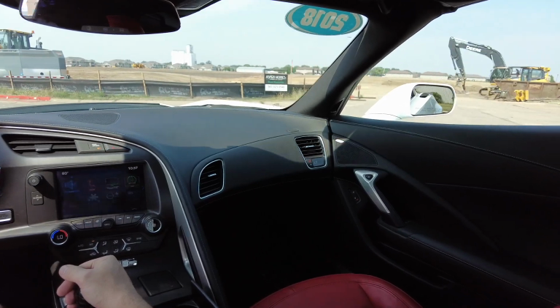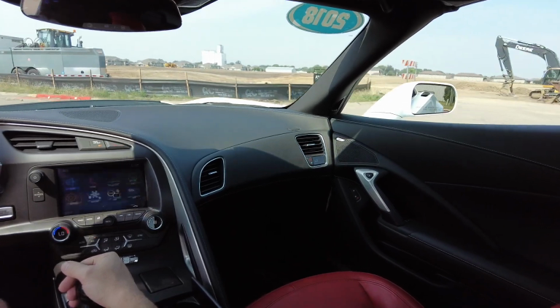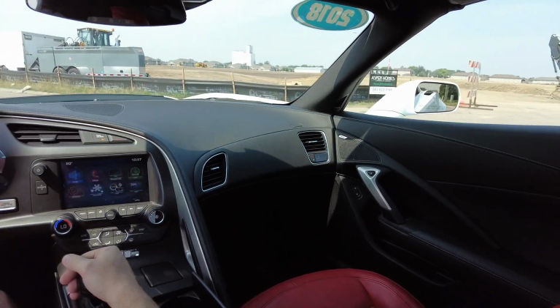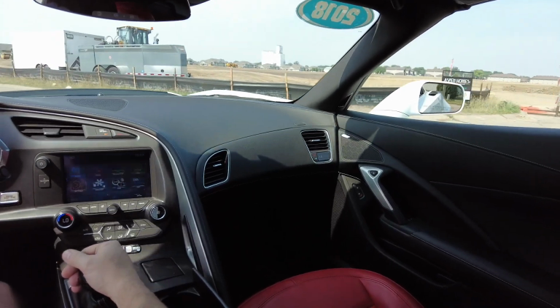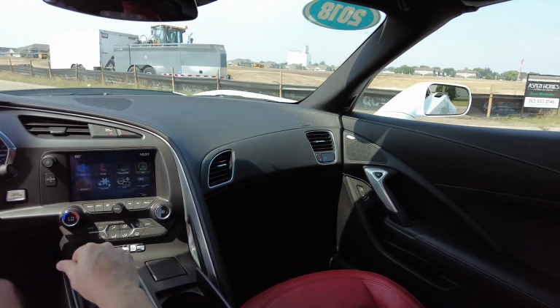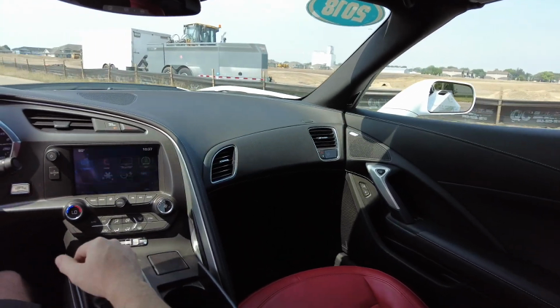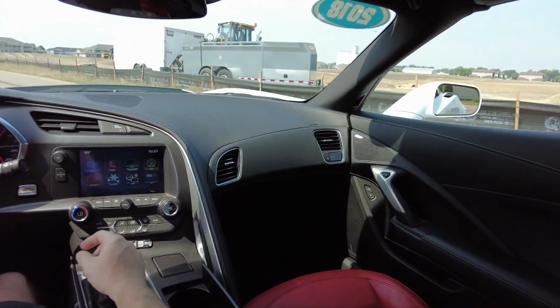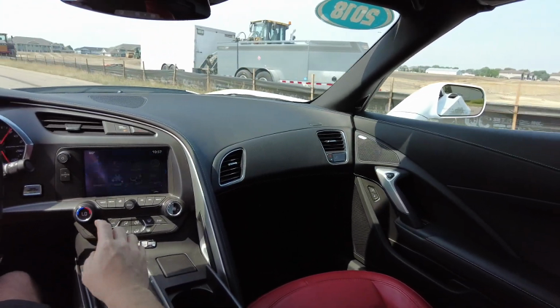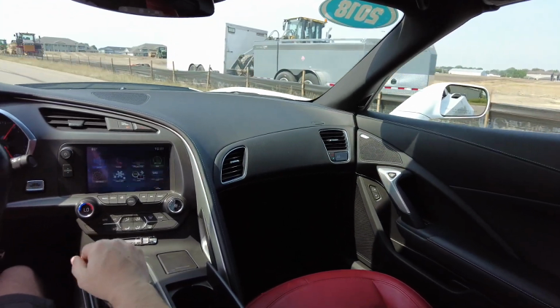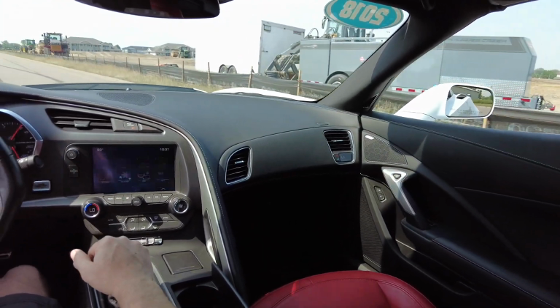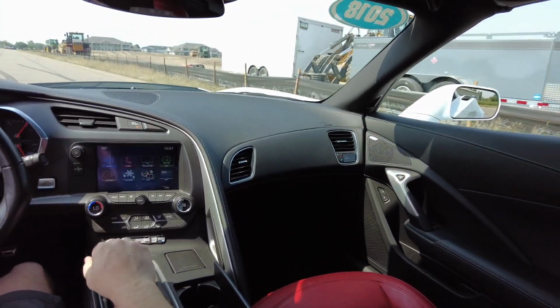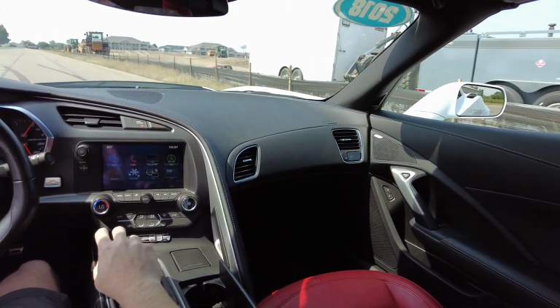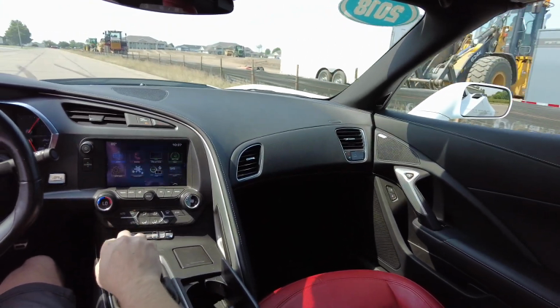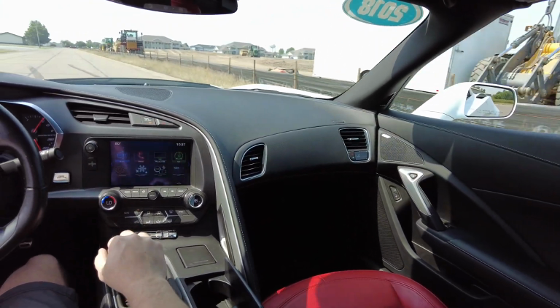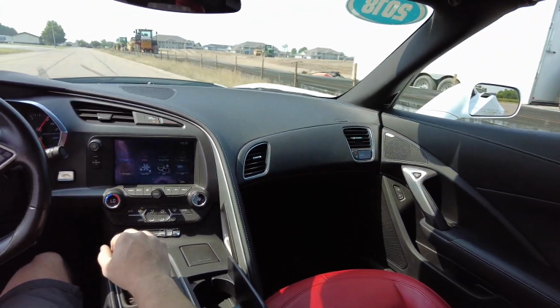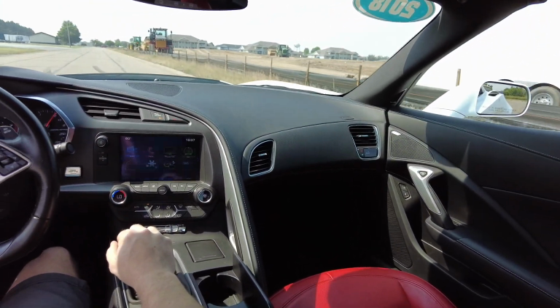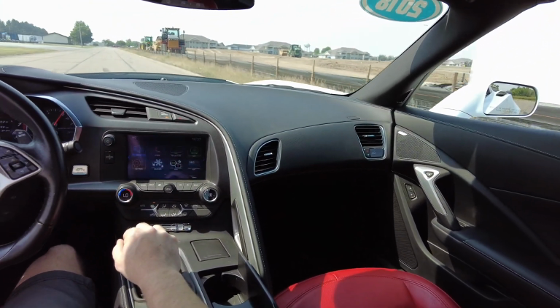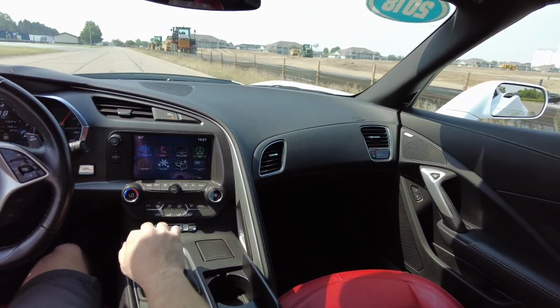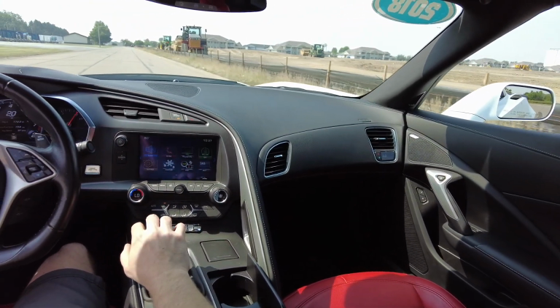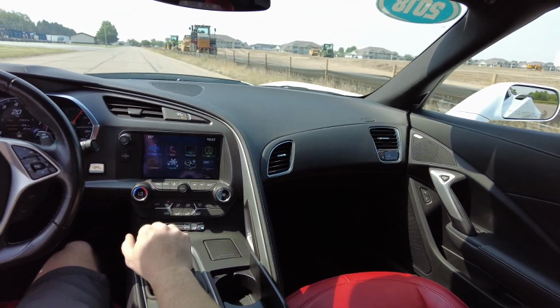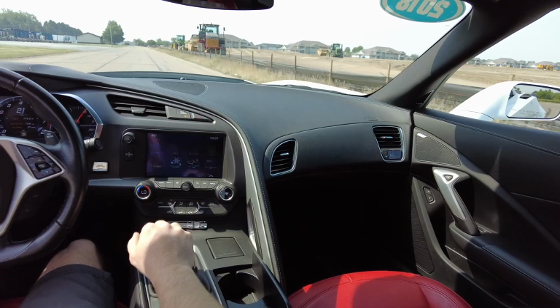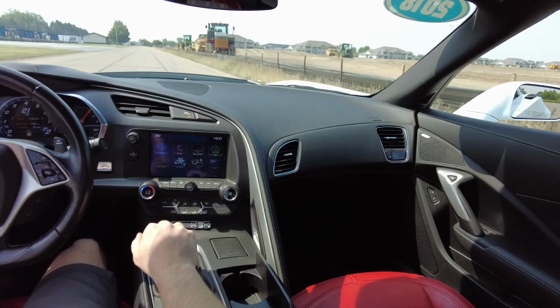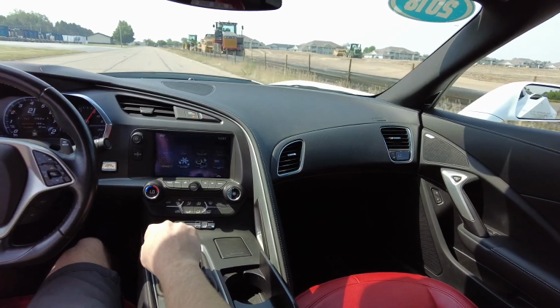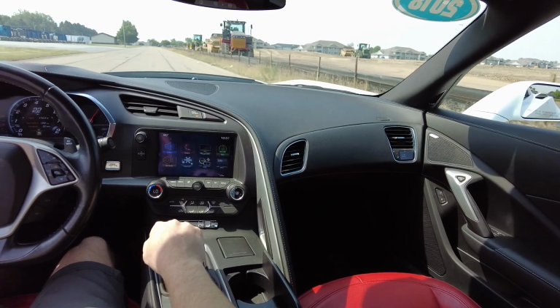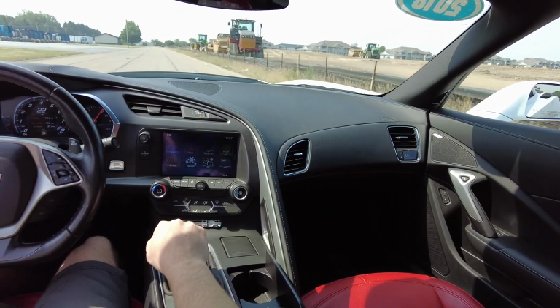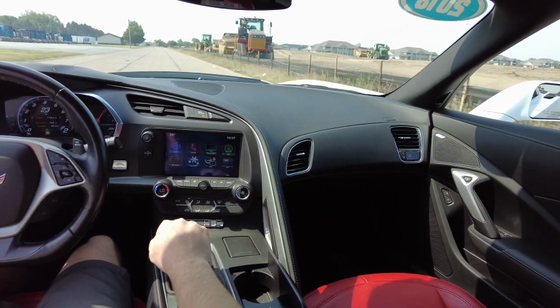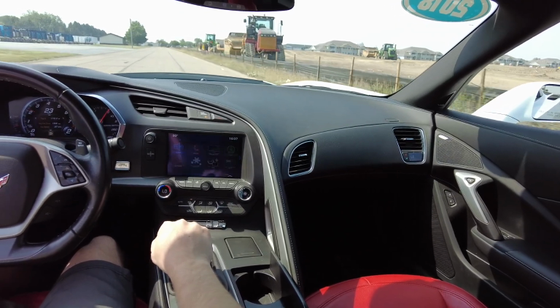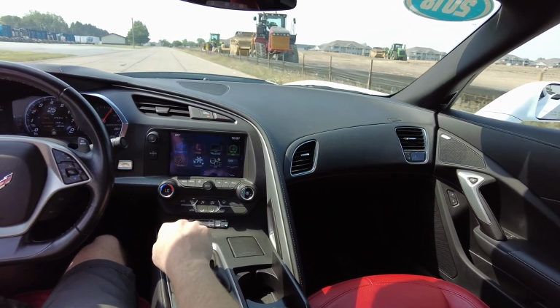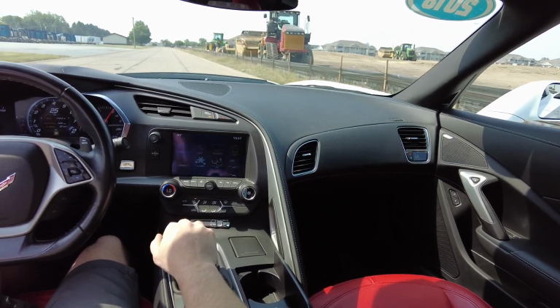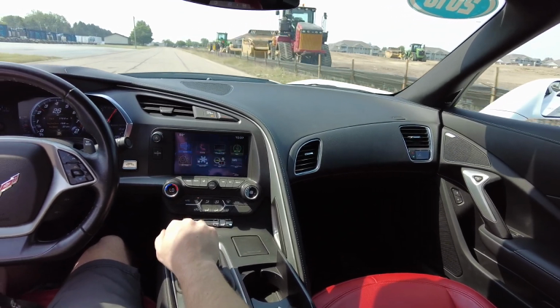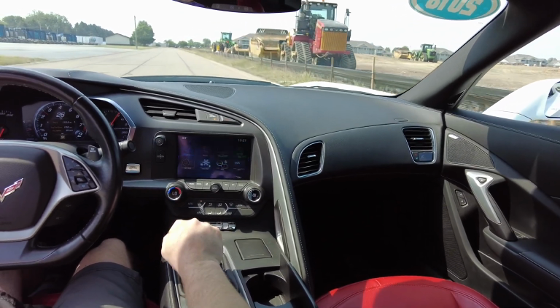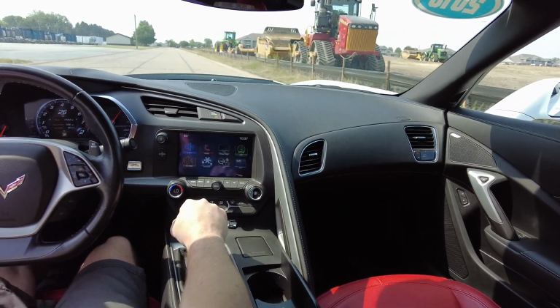This one's got the seven speed manual transmission with a V8 under the hood, so it is a ton of fun to drive.